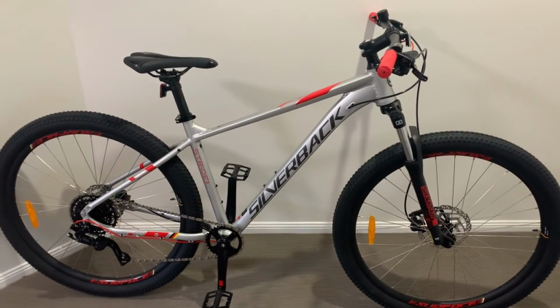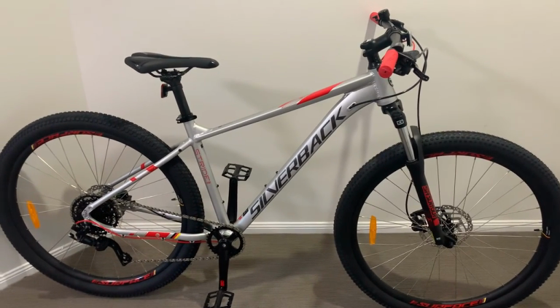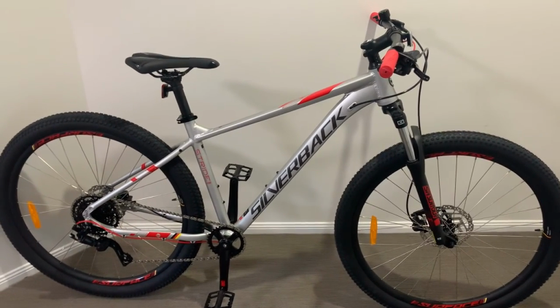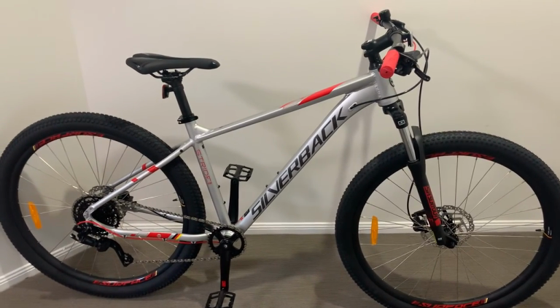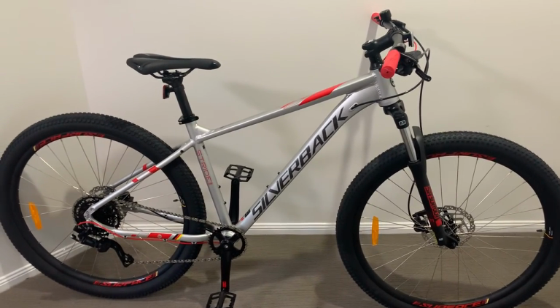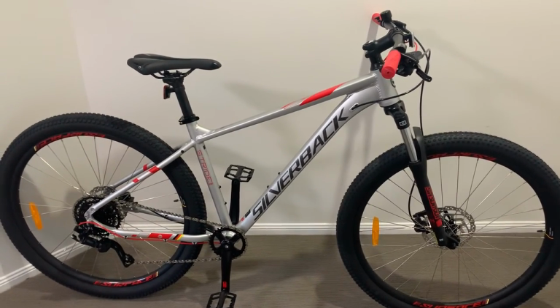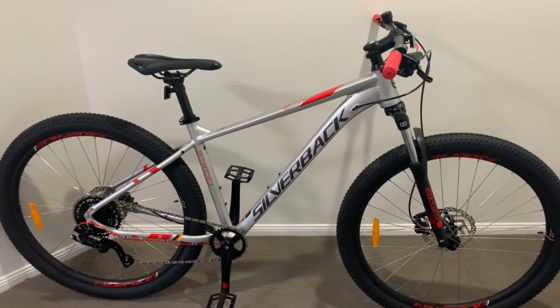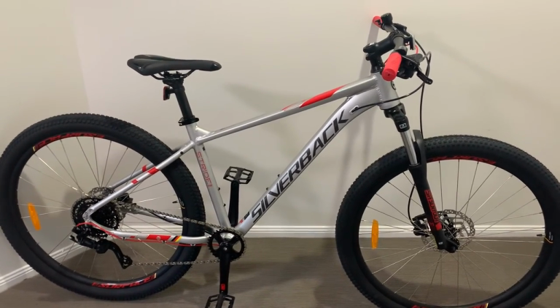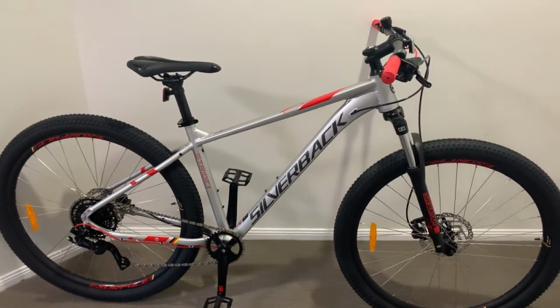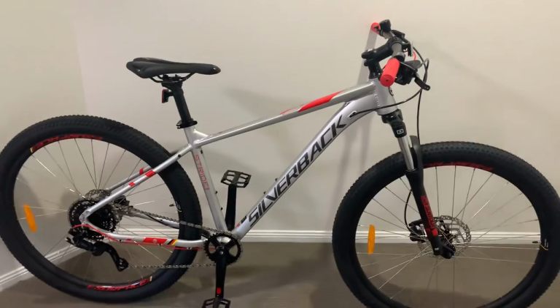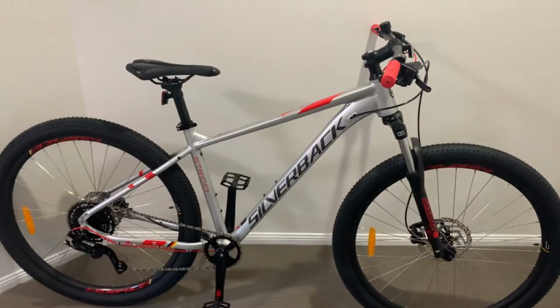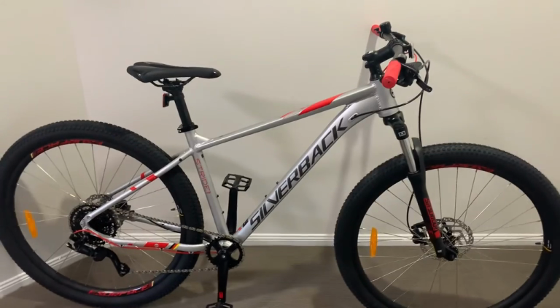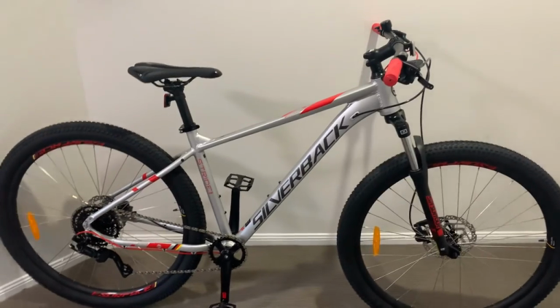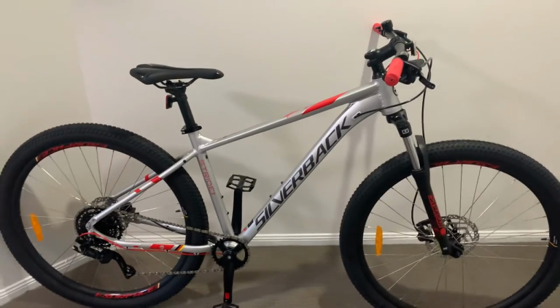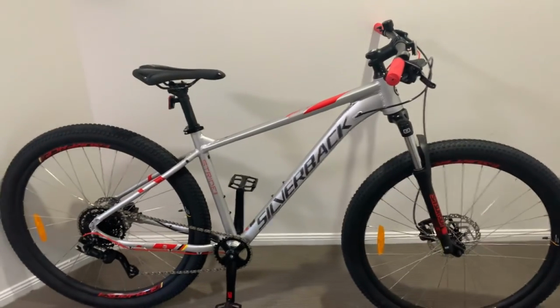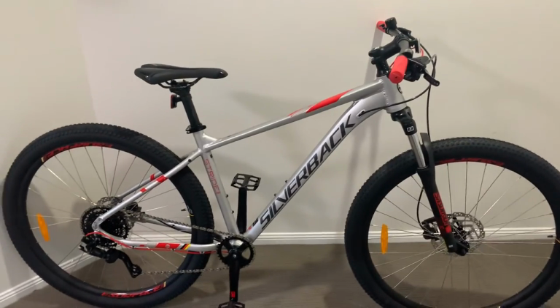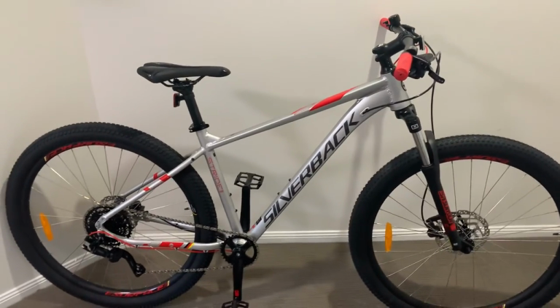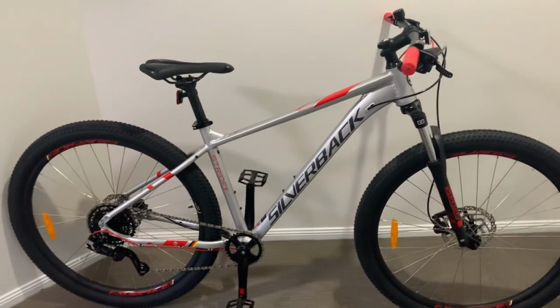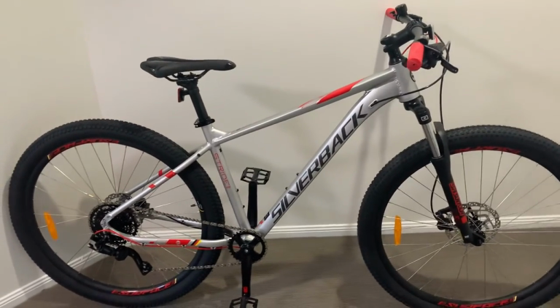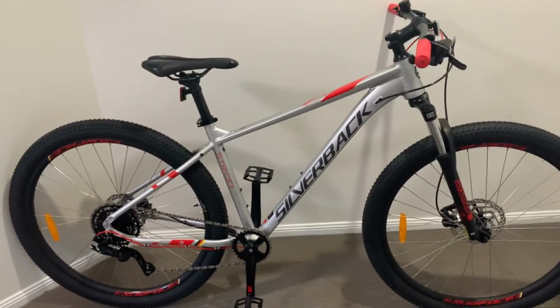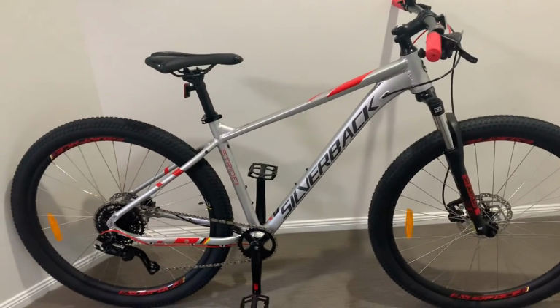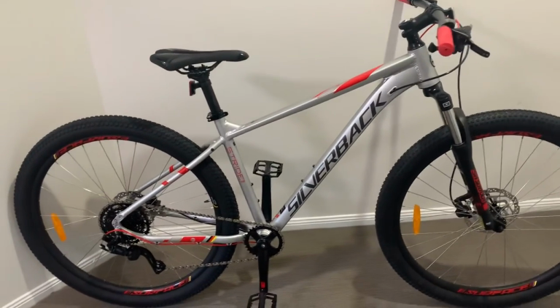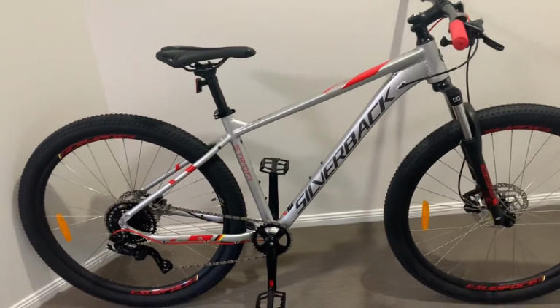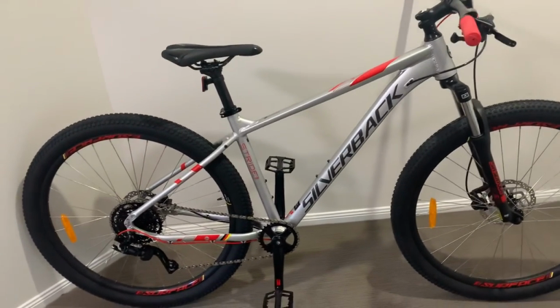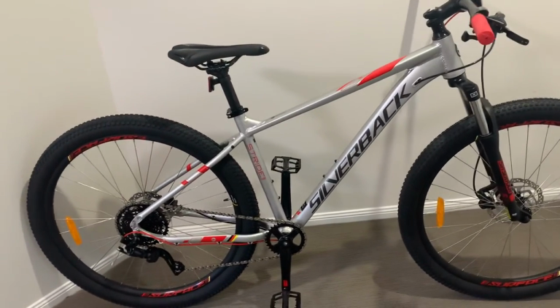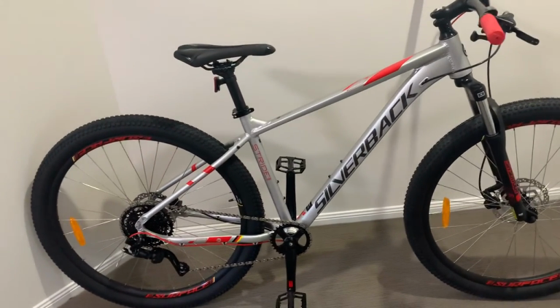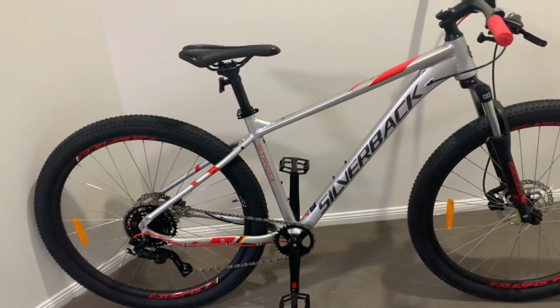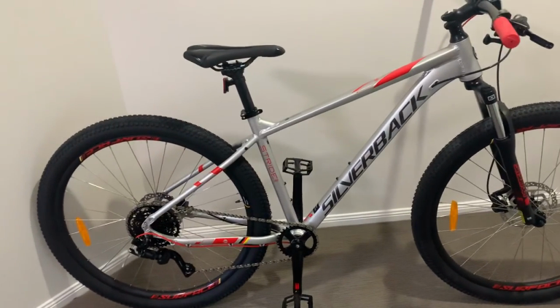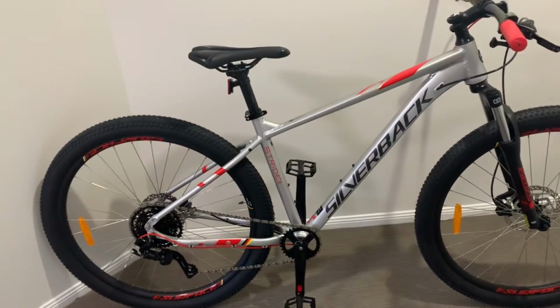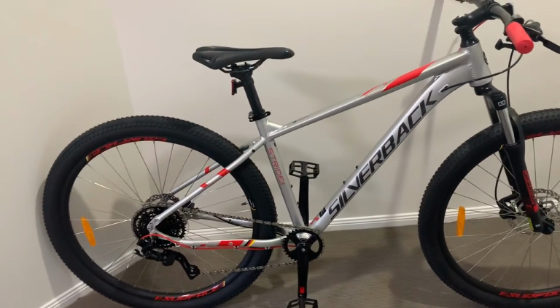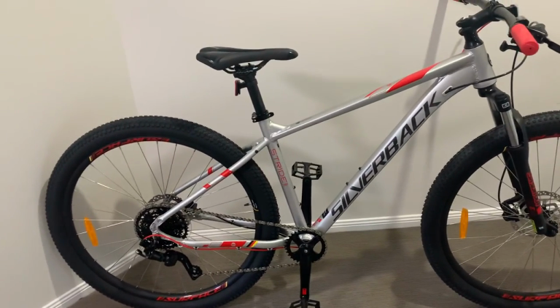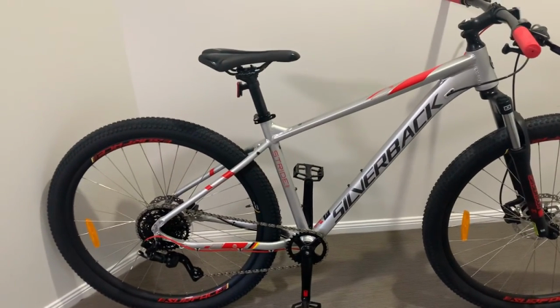It's a very clean-looking bike and I highly recommend it. Thanks for watching — hope this helped with your decision in buying a bike.